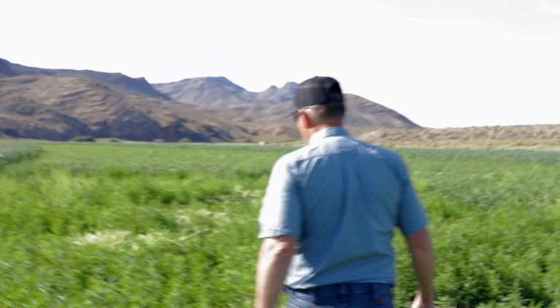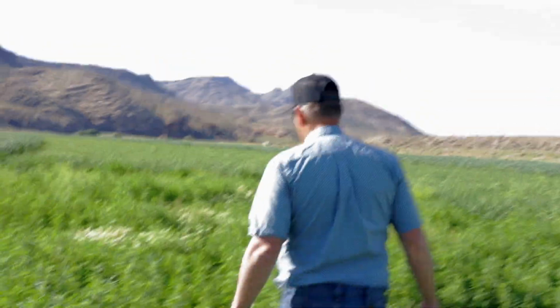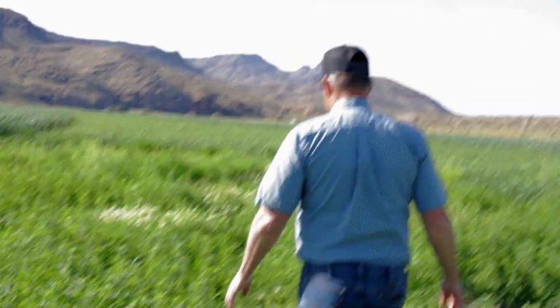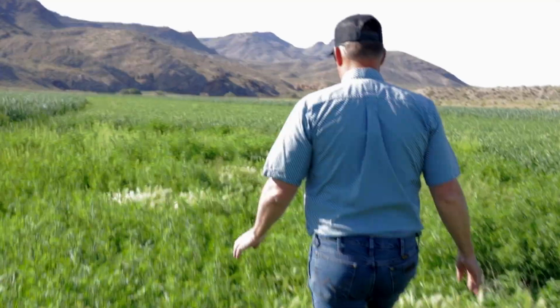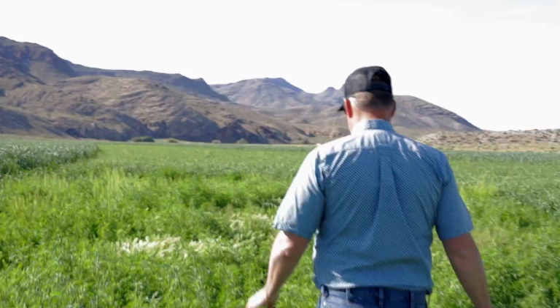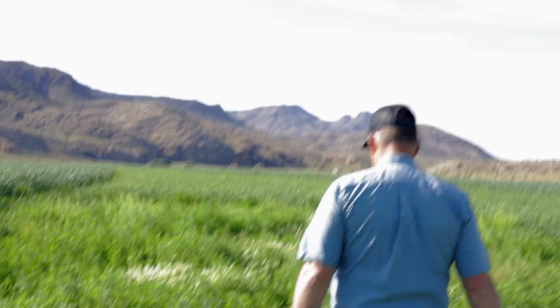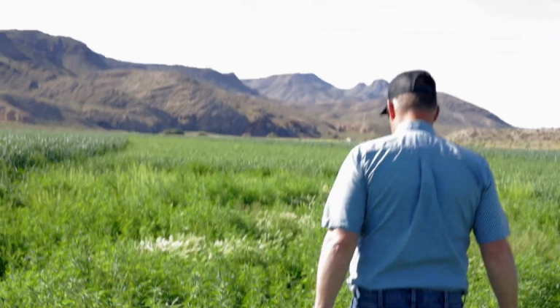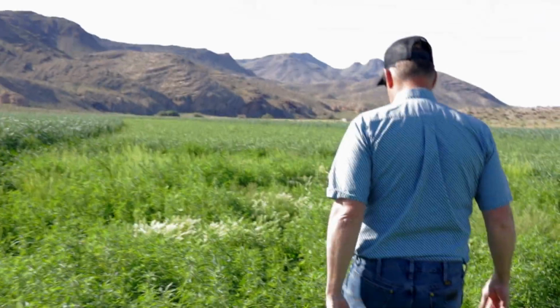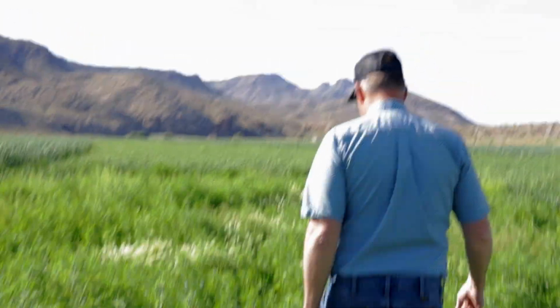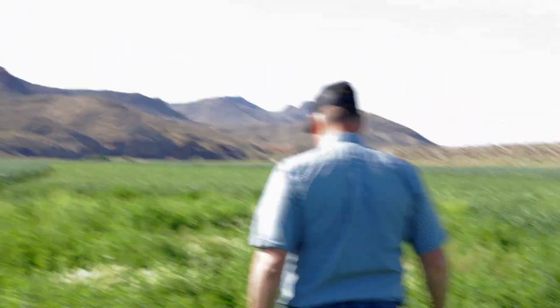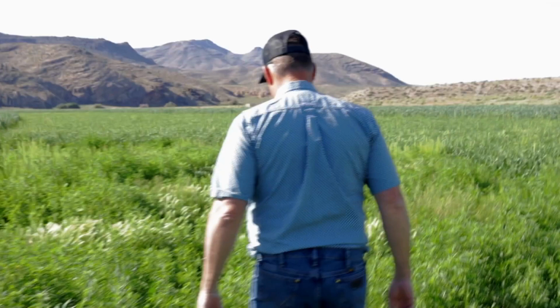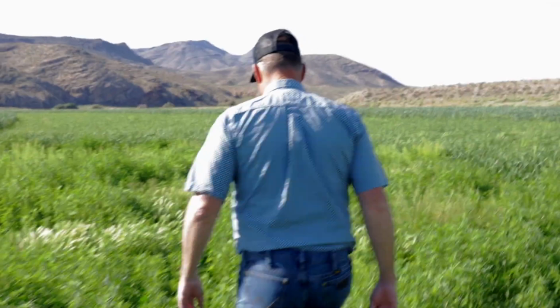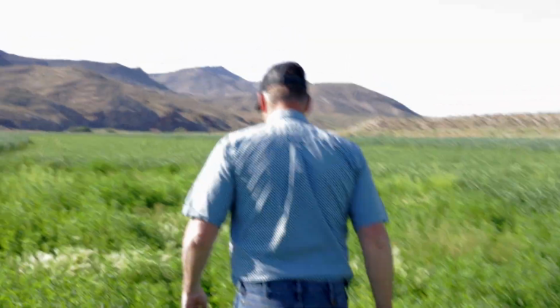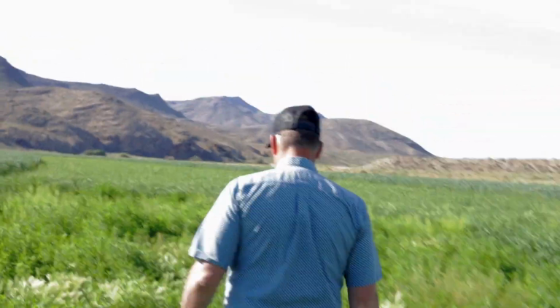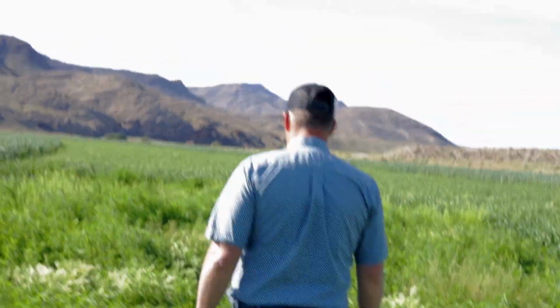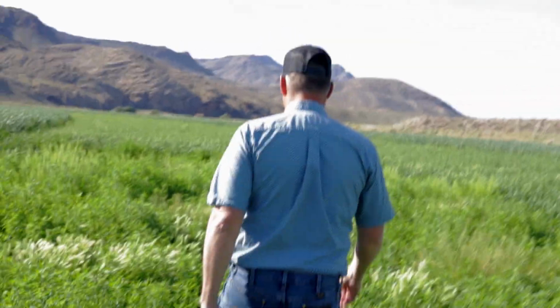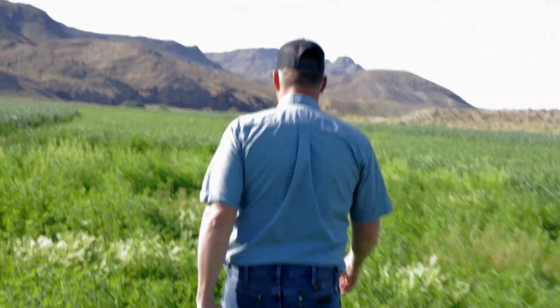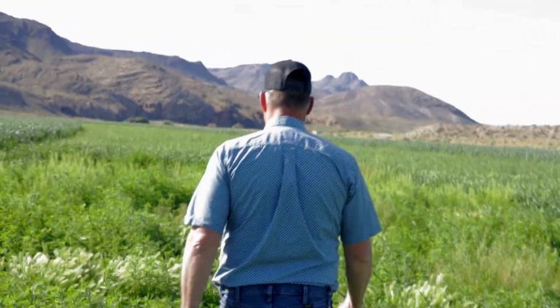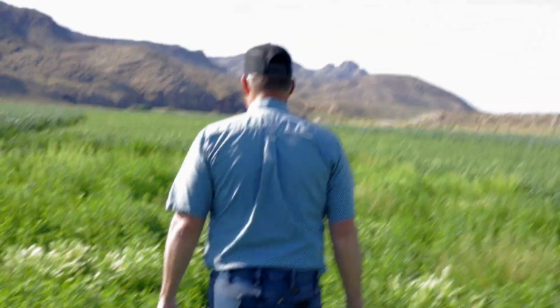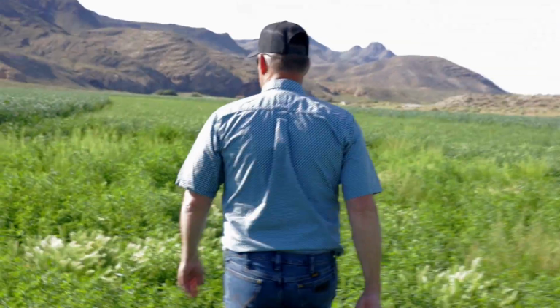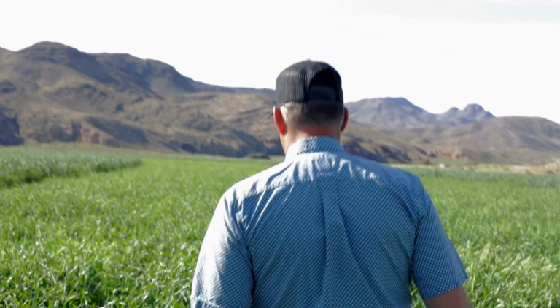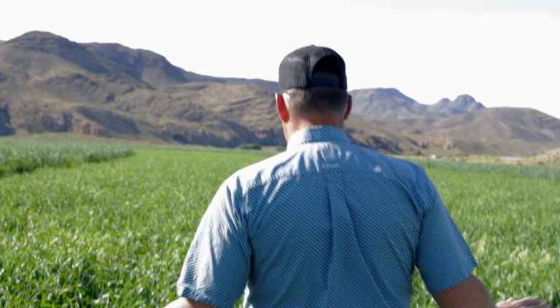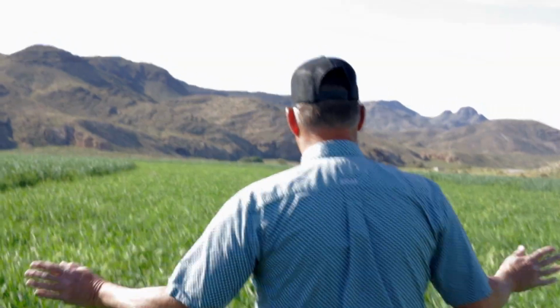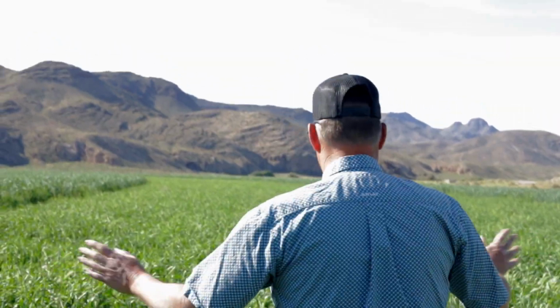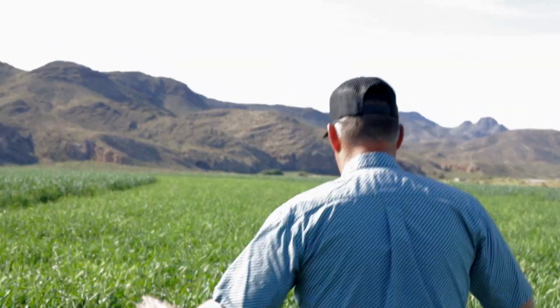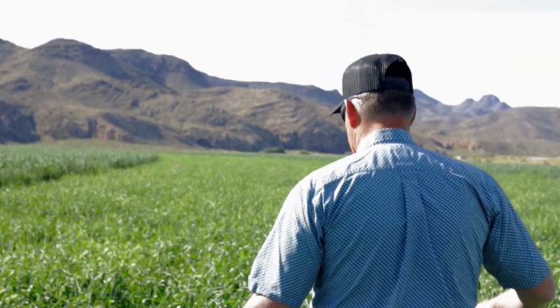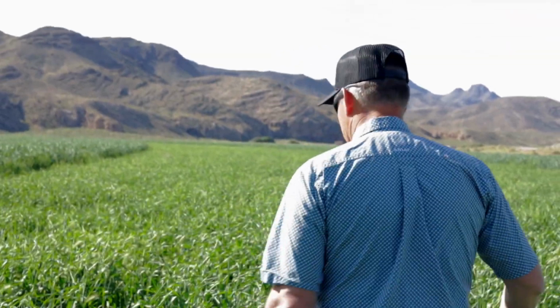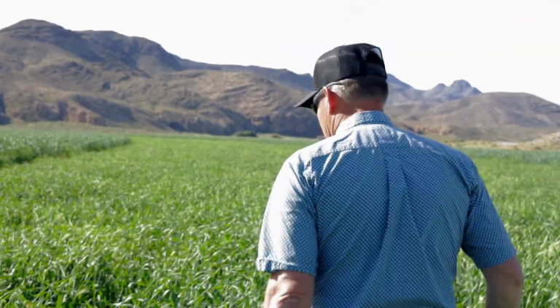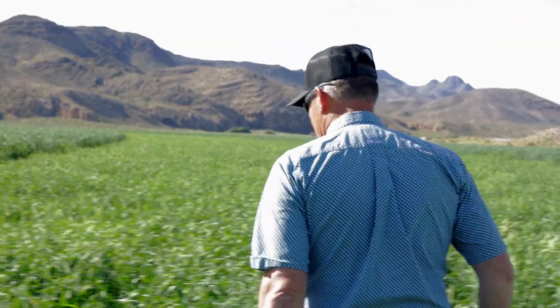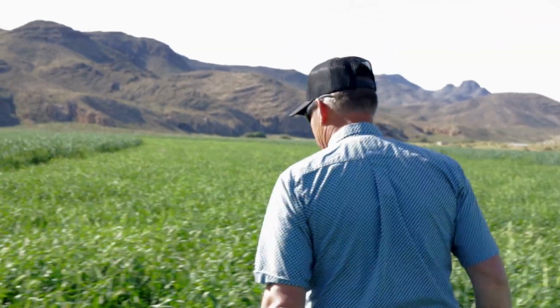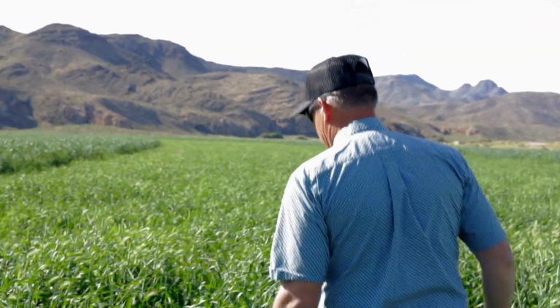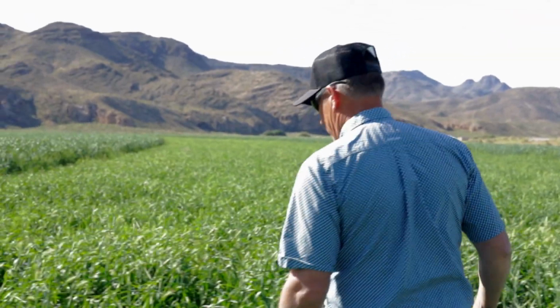All right, here's a planting skip. There's nothing planted right here. This is acceptable to video.